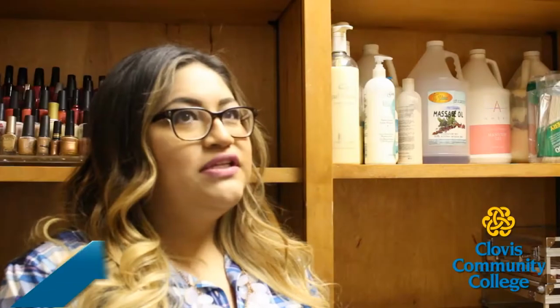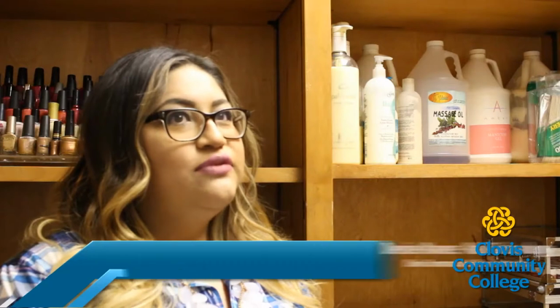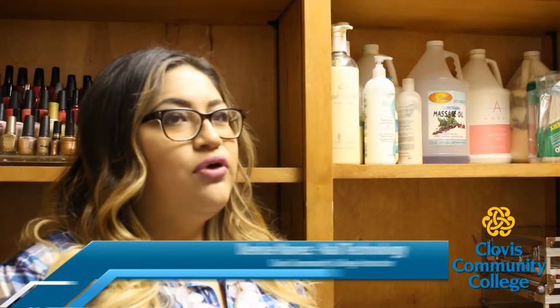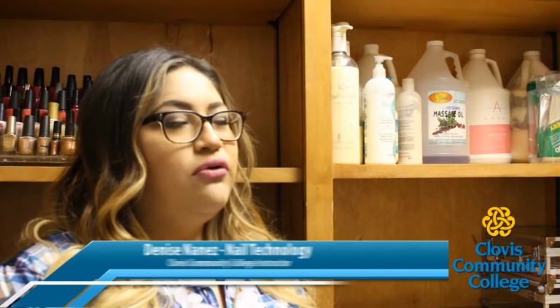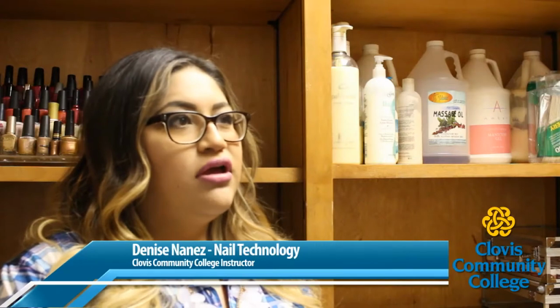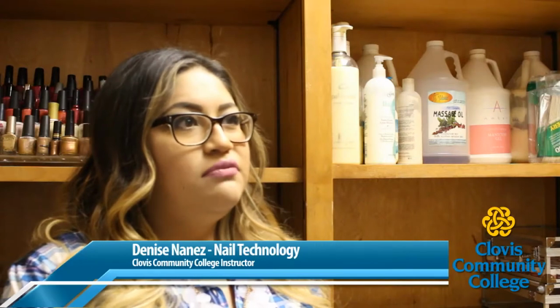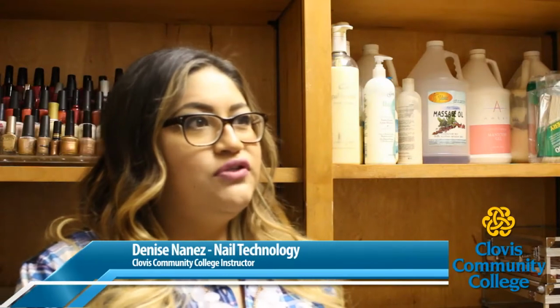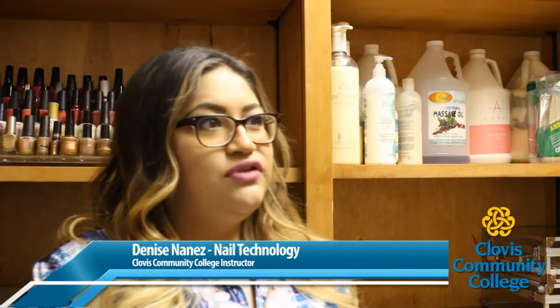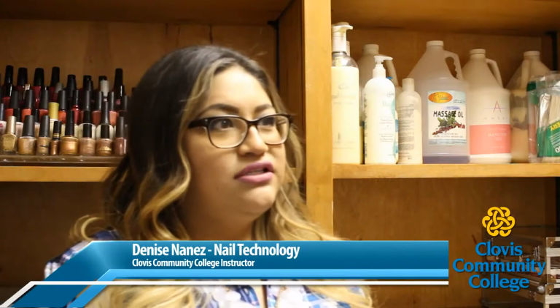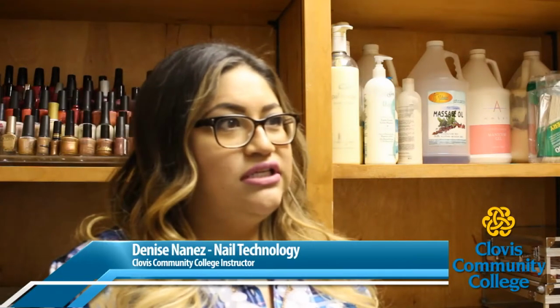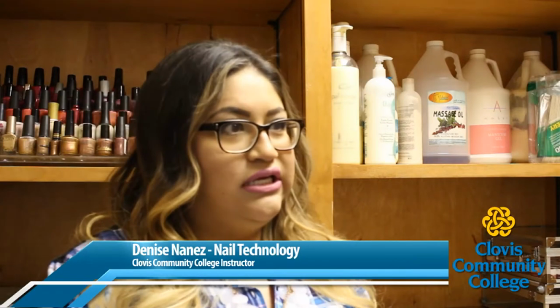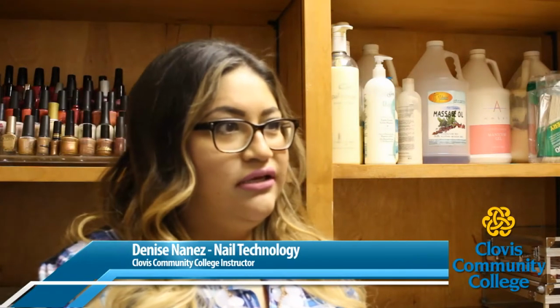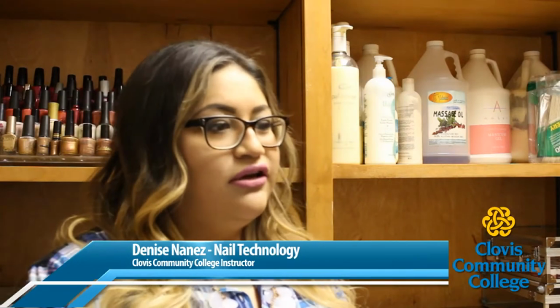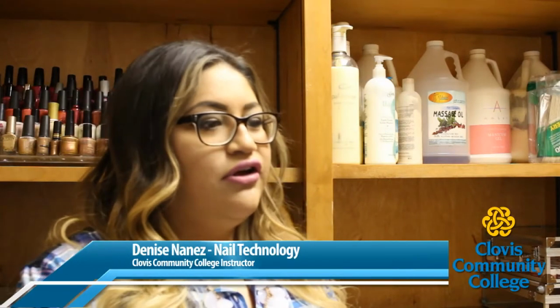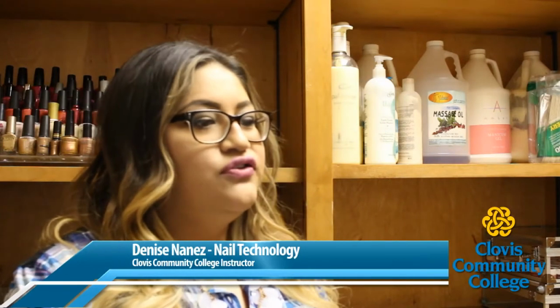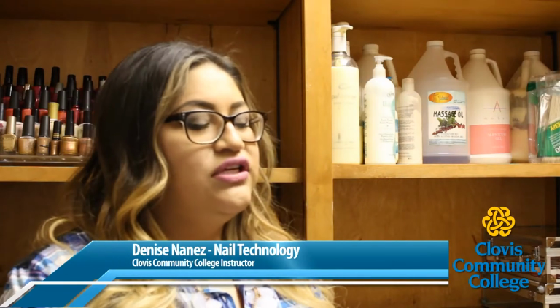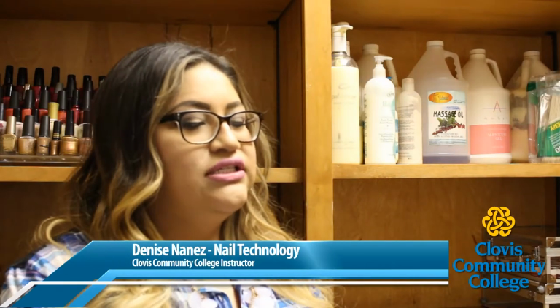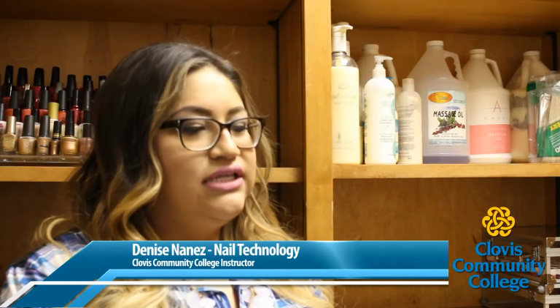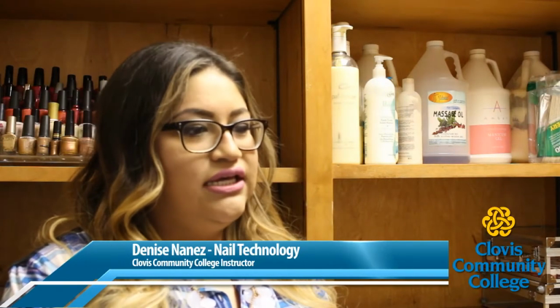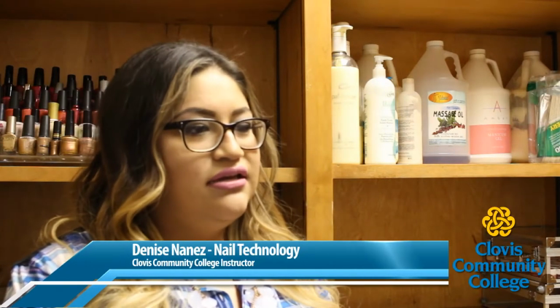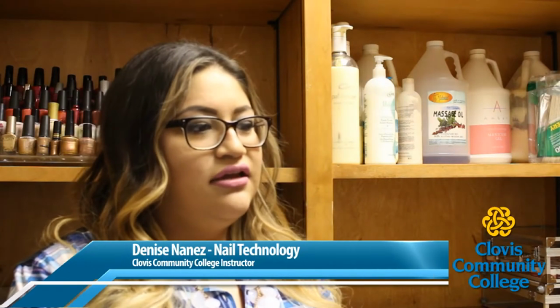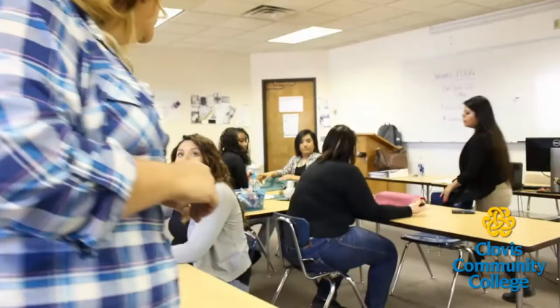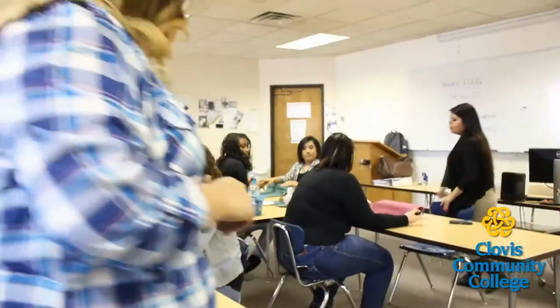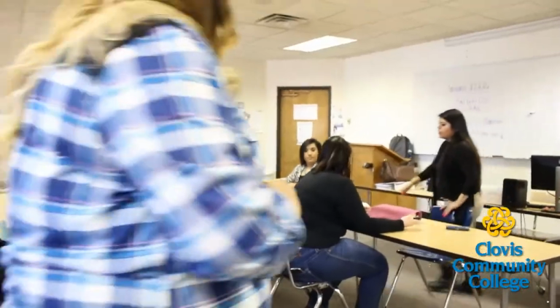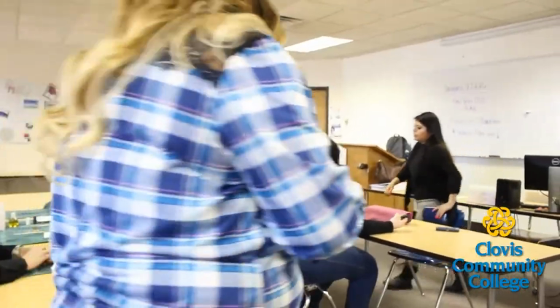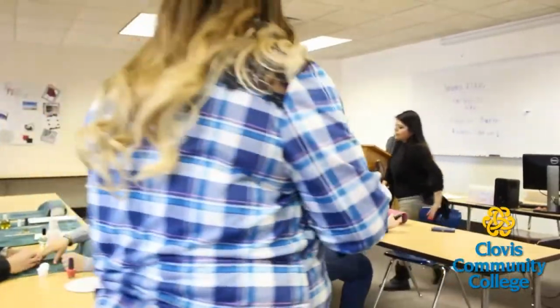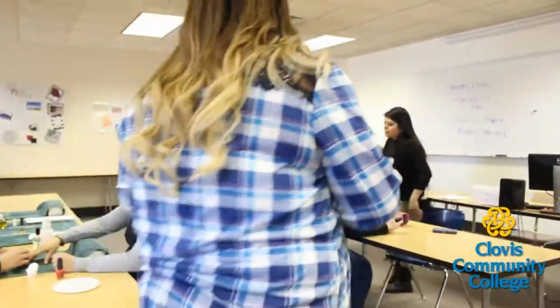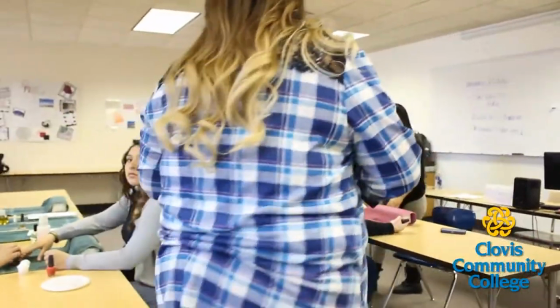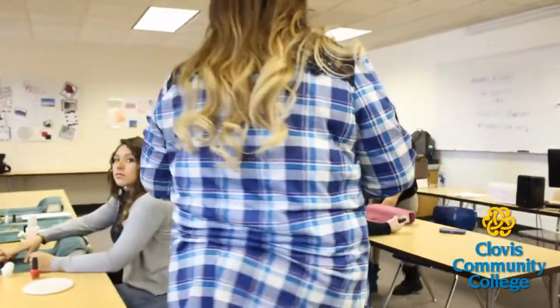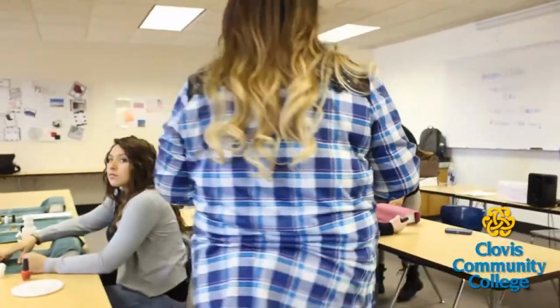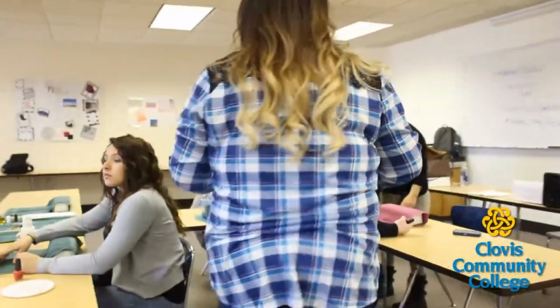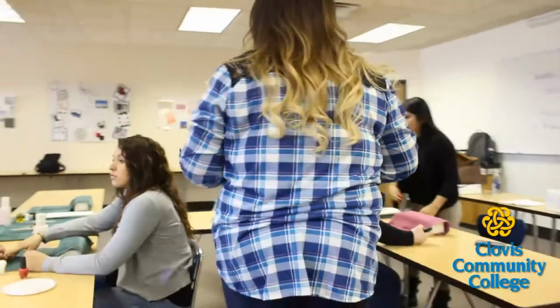I did the program in 2009. I graduated in 2010. I've been doing nails in Clovis for six years.